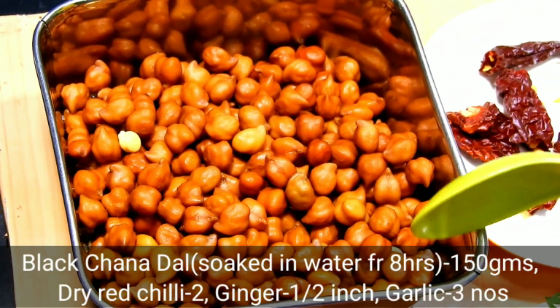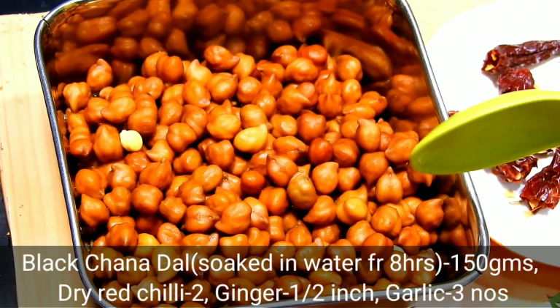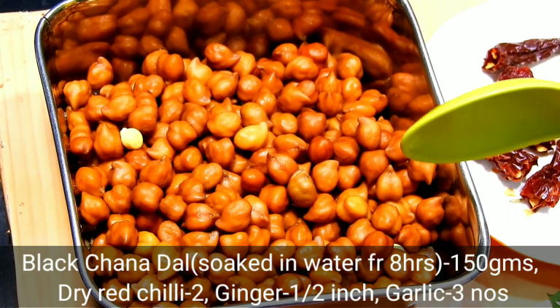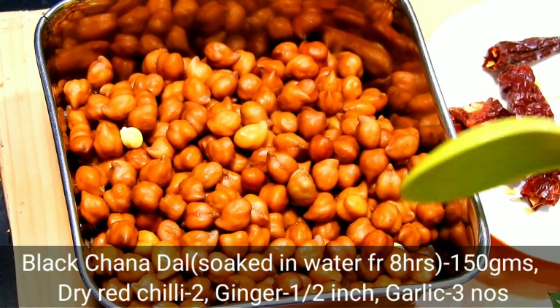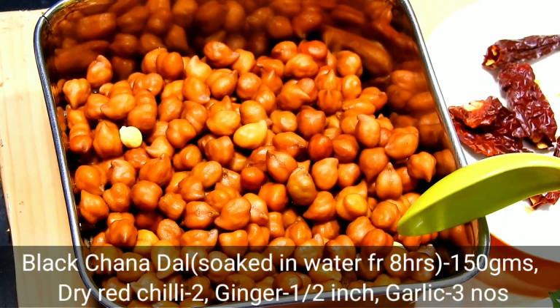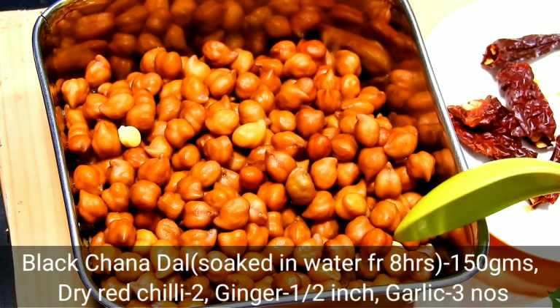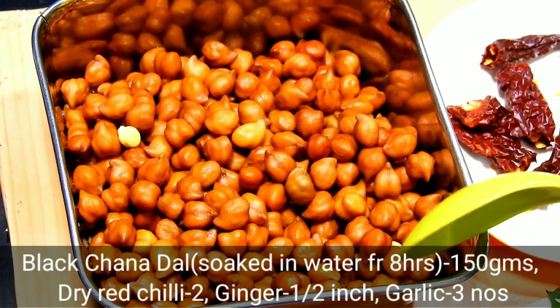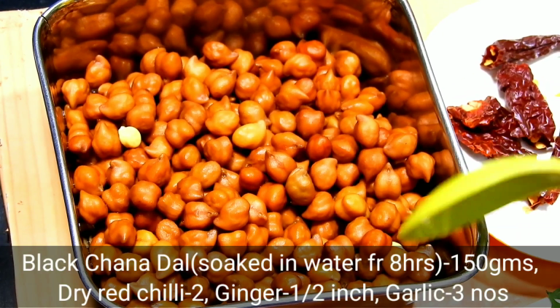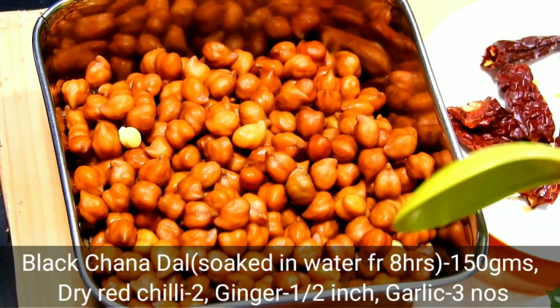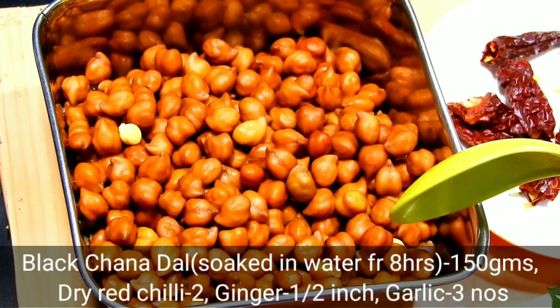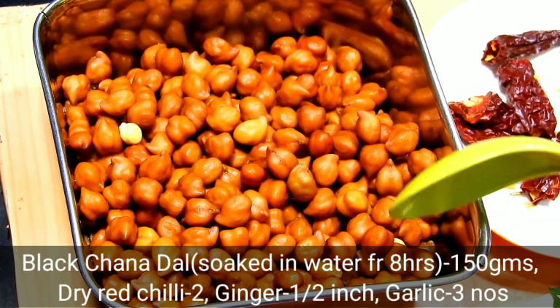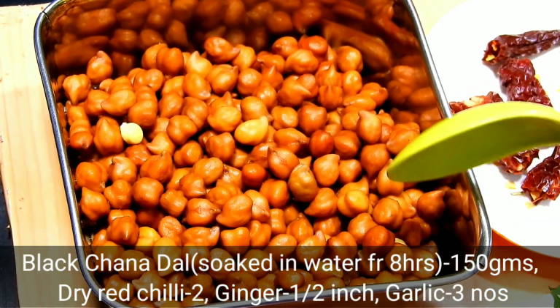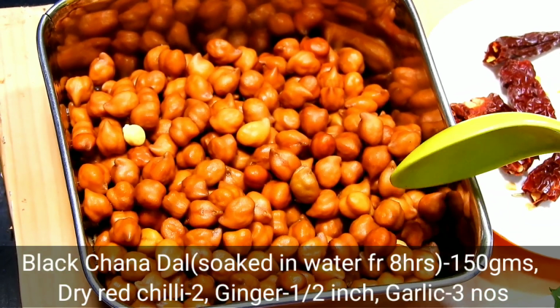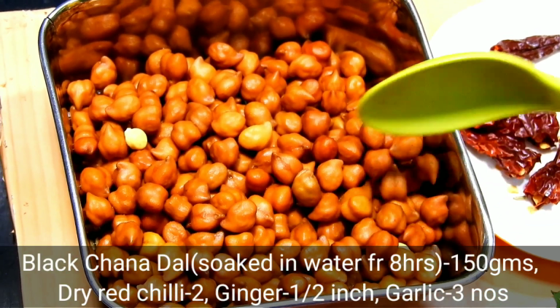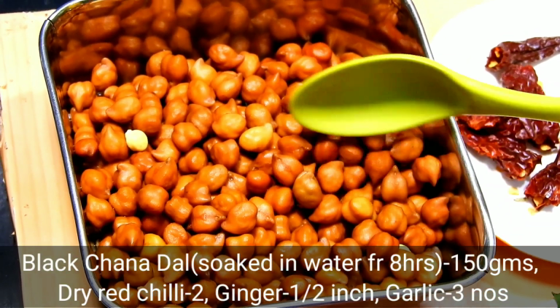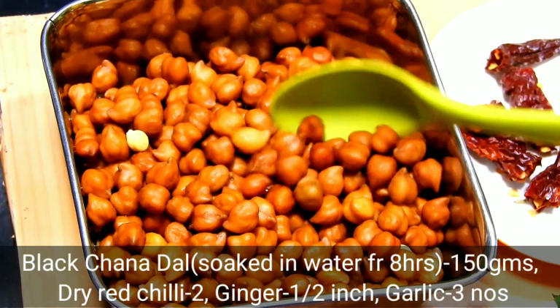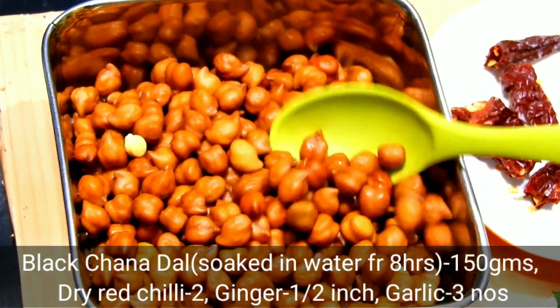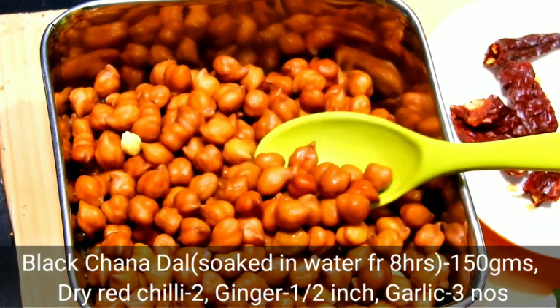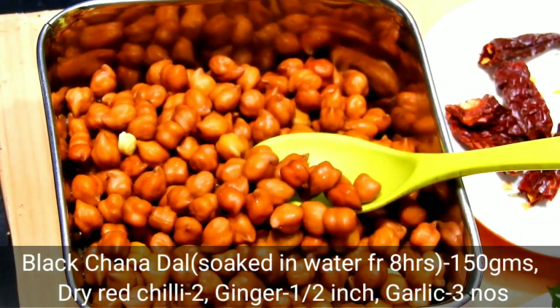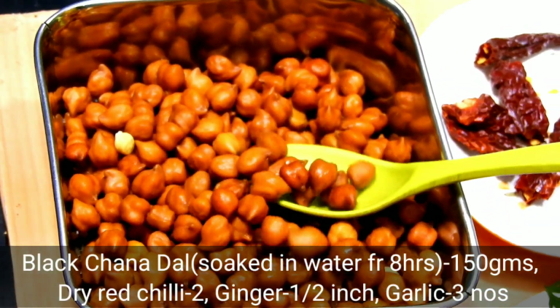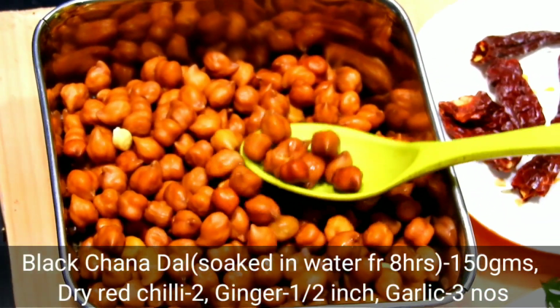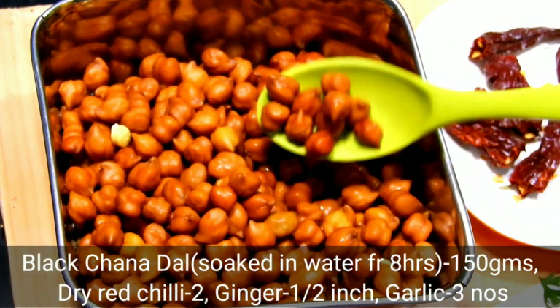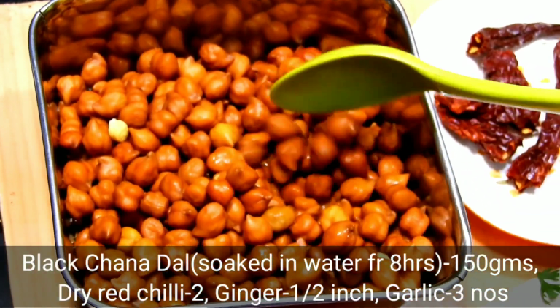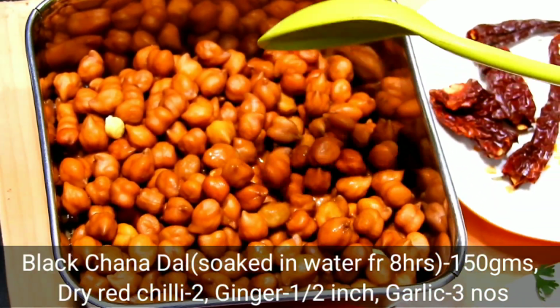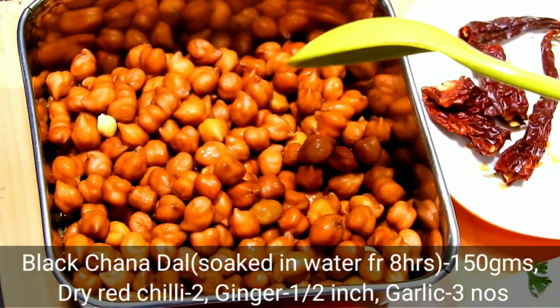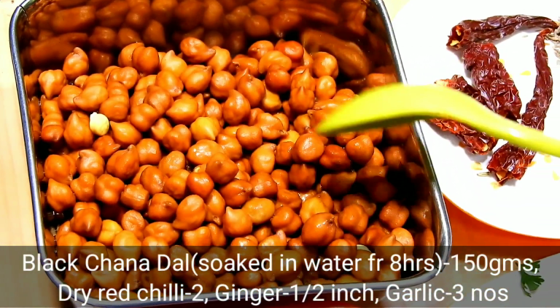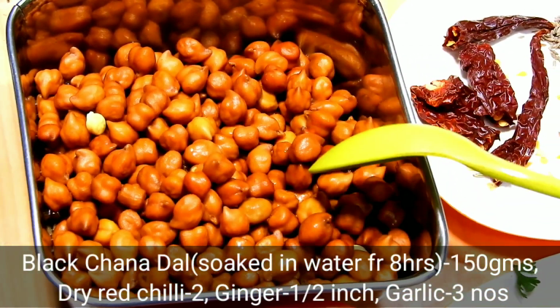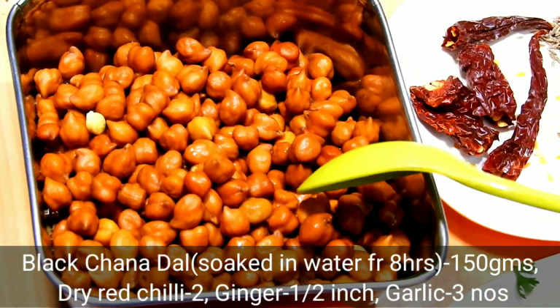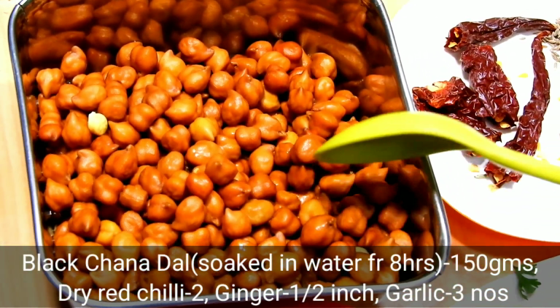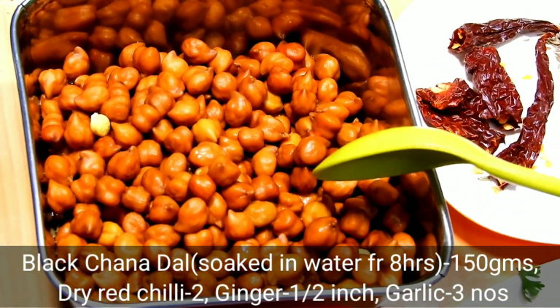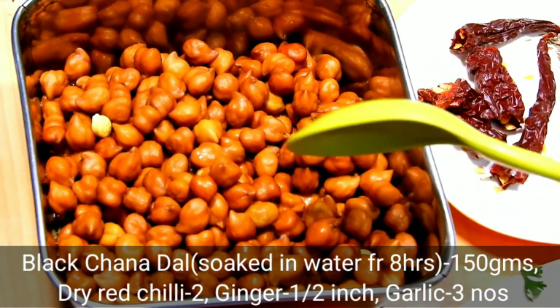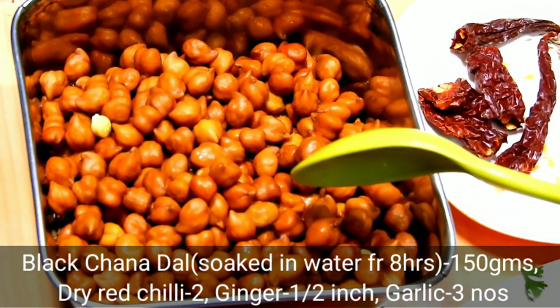I will use 100 grams of ingredients. It is an easy one.